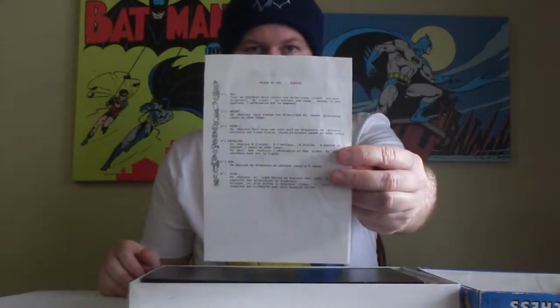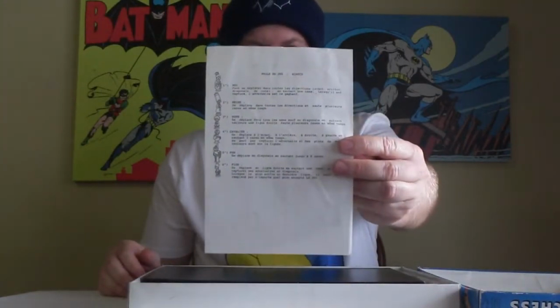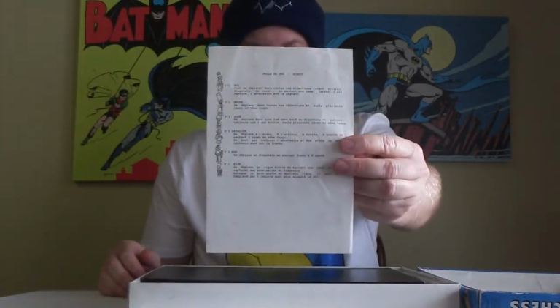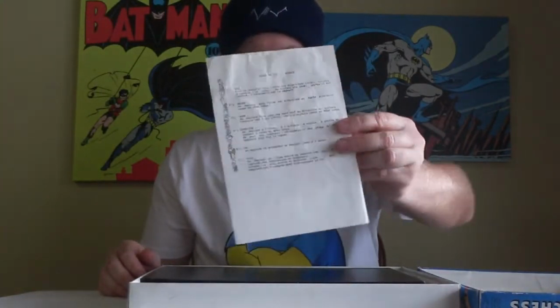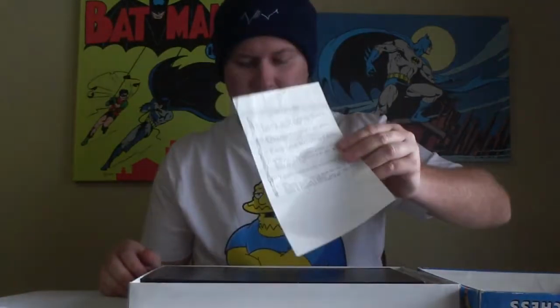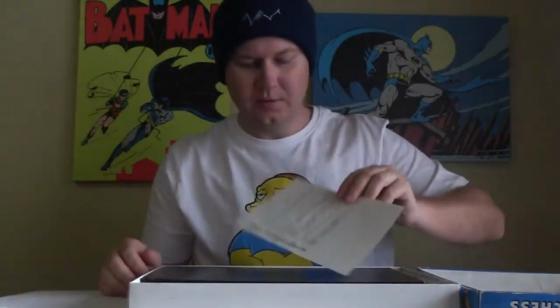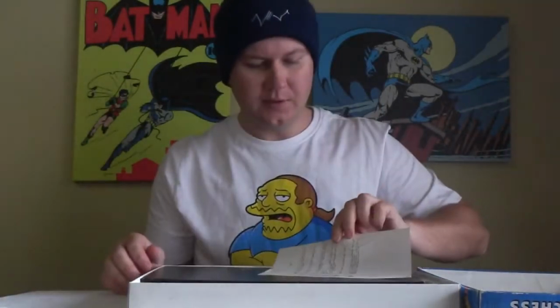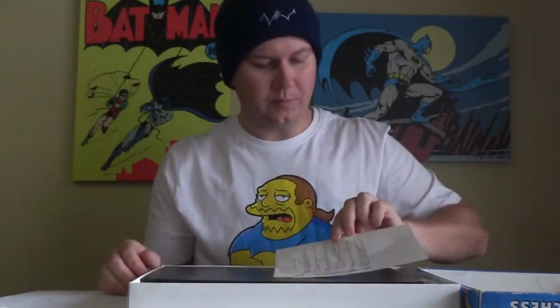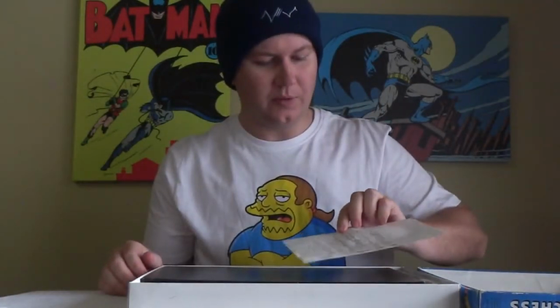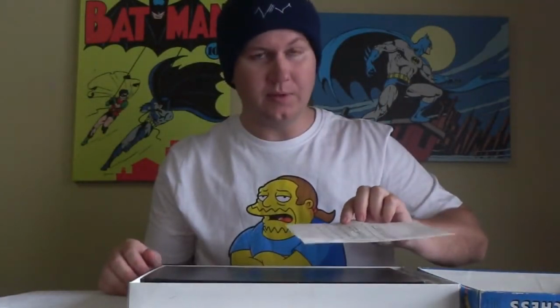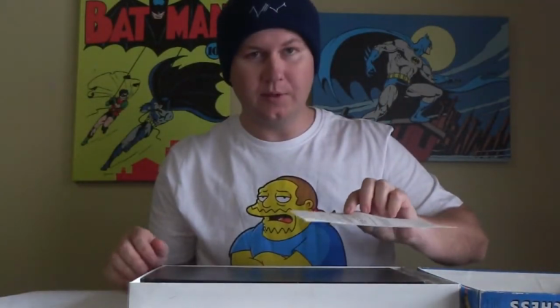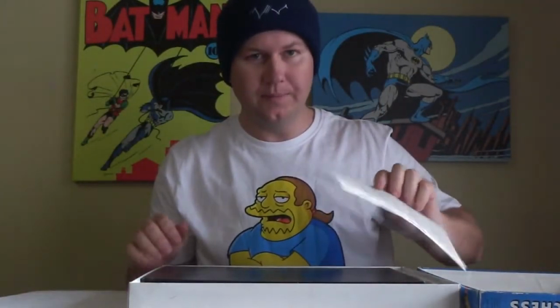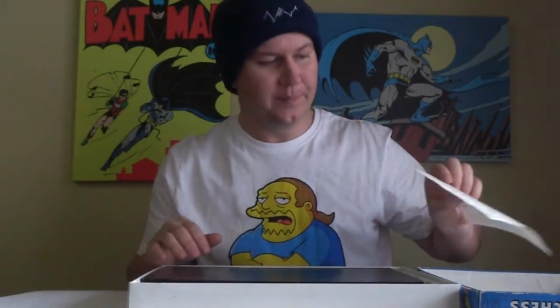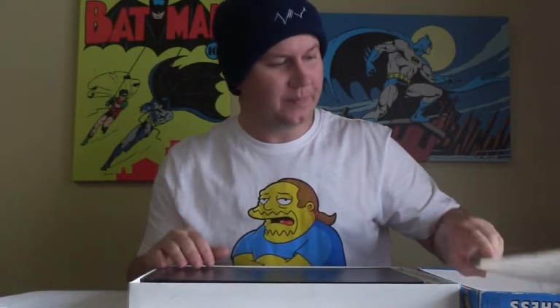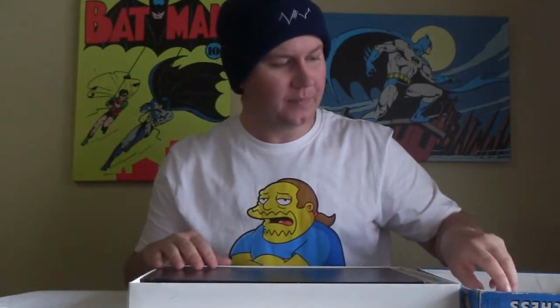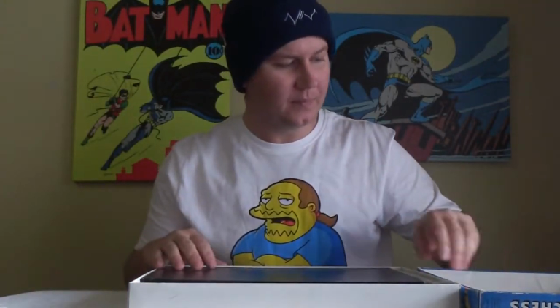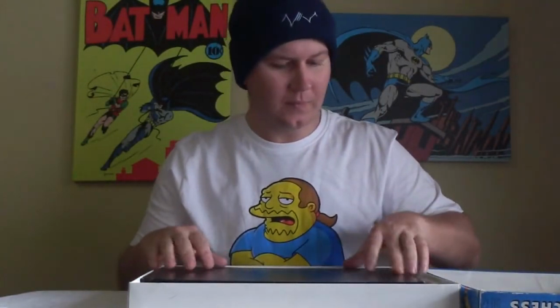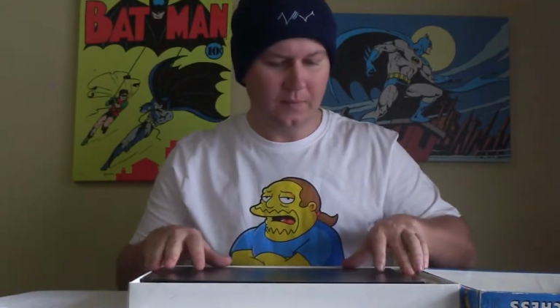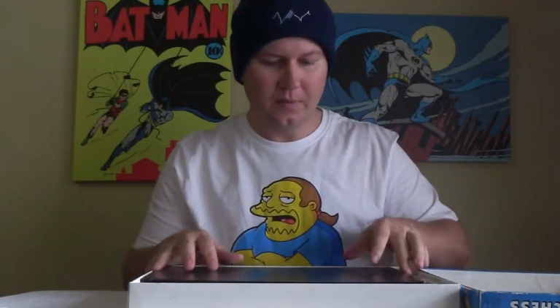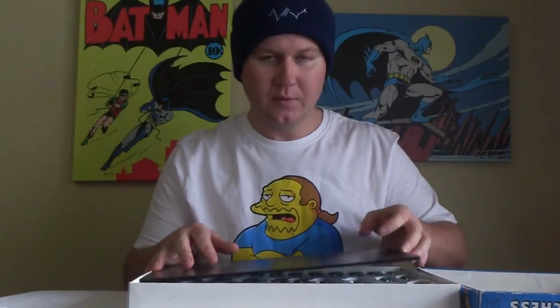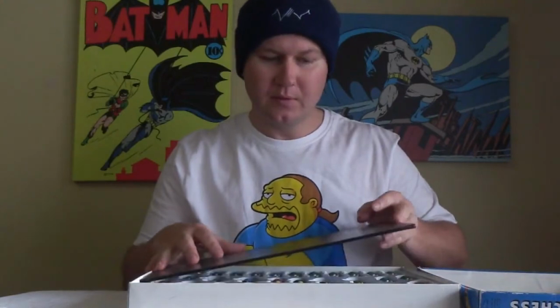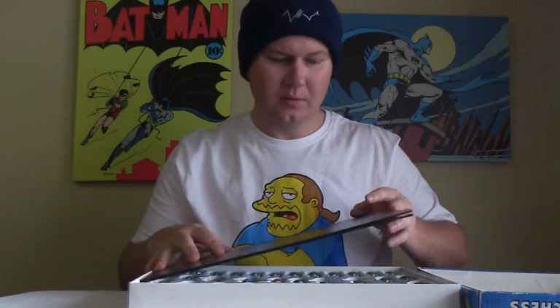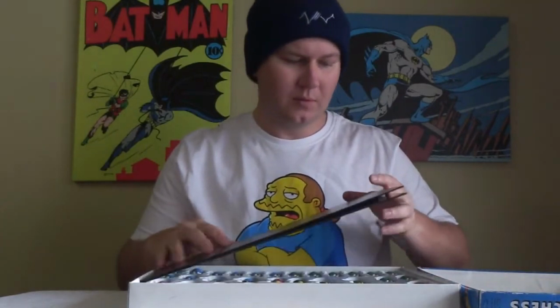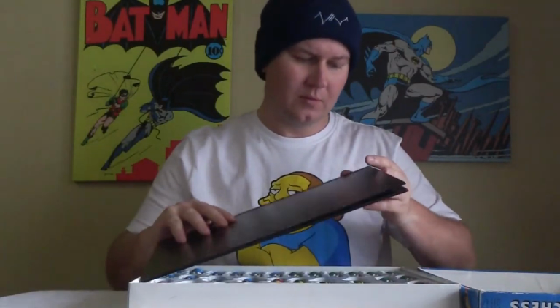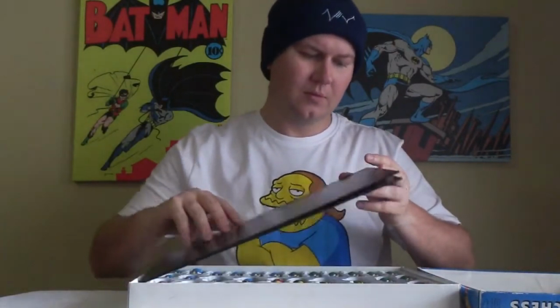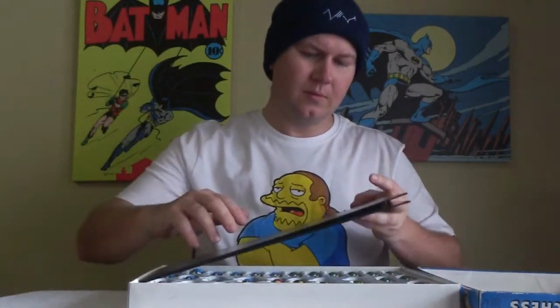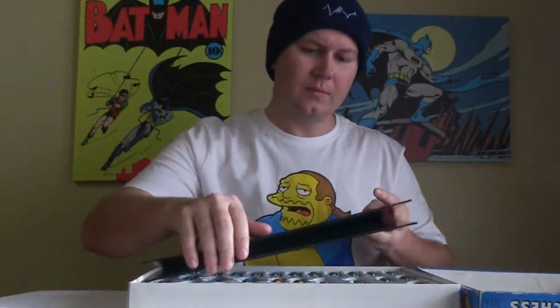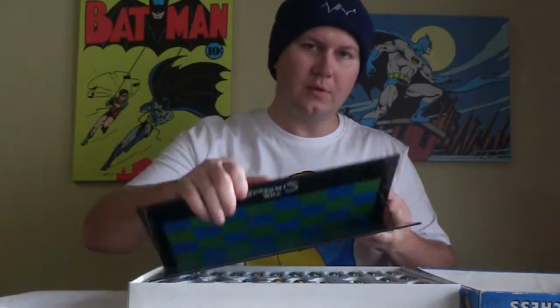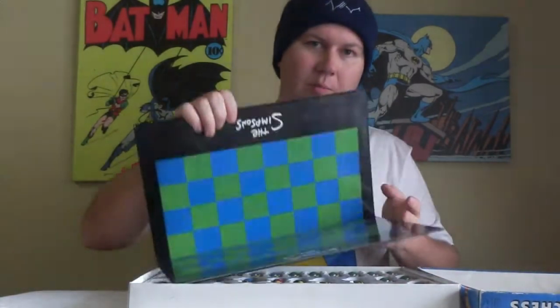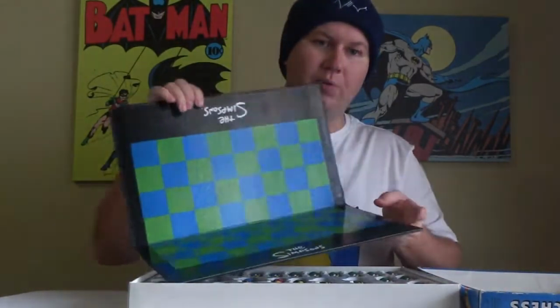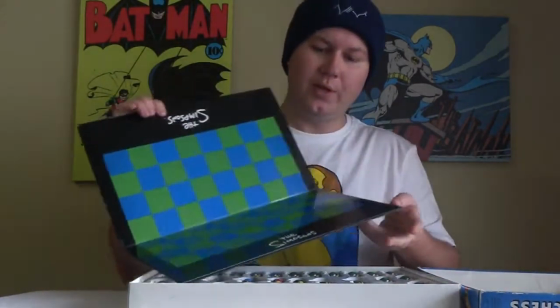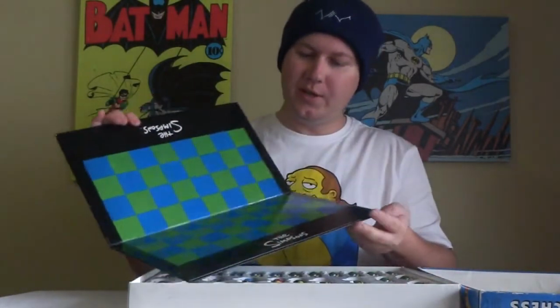This one is complete, with instructions and the board here.